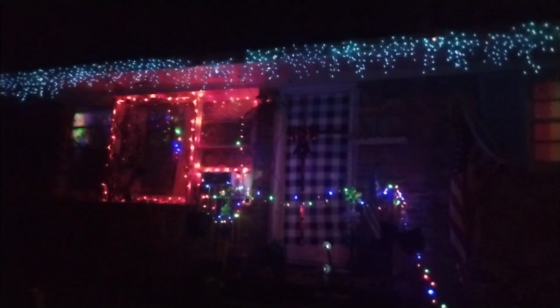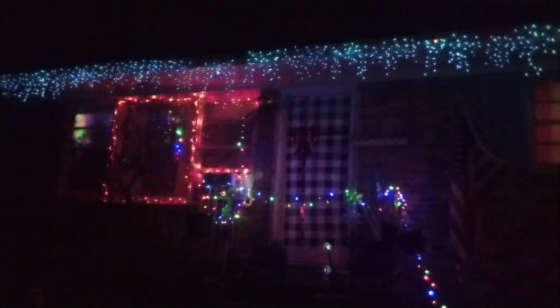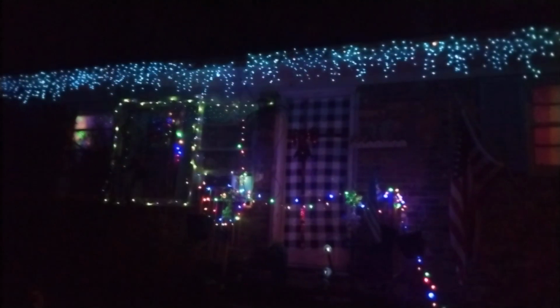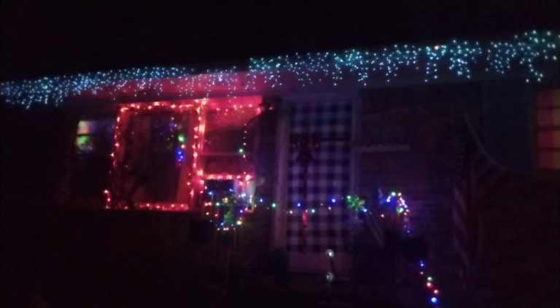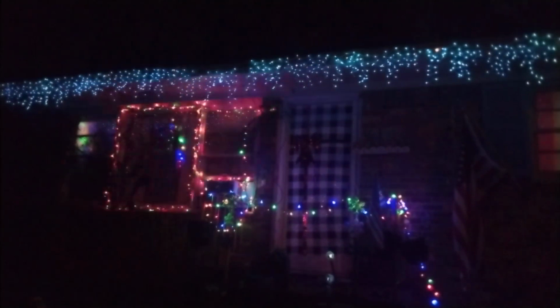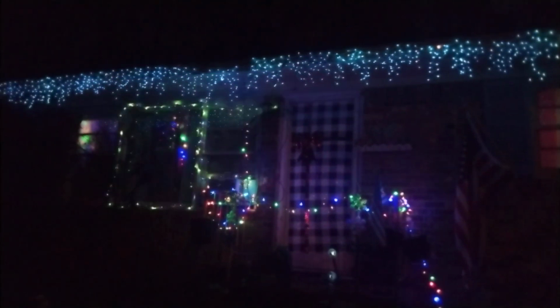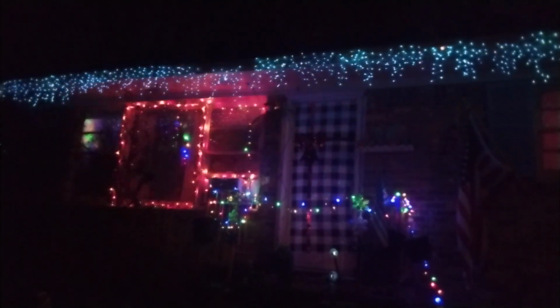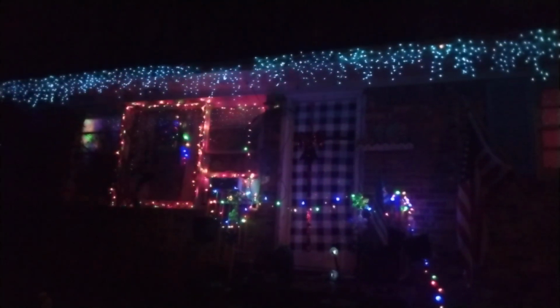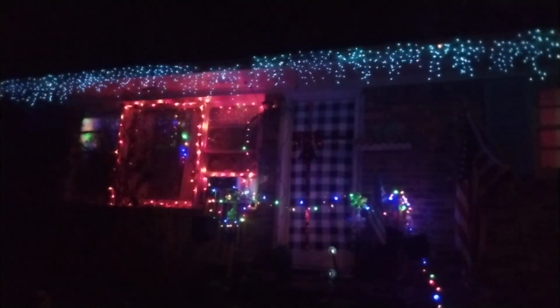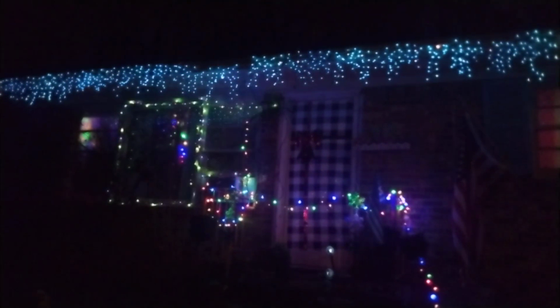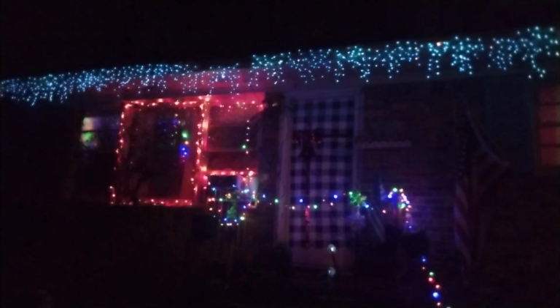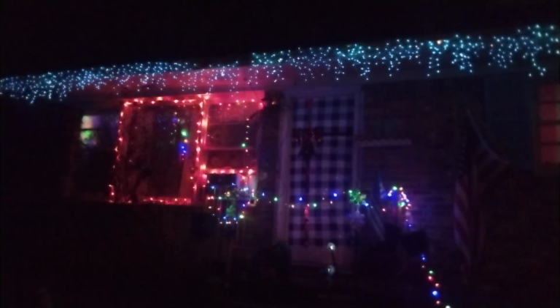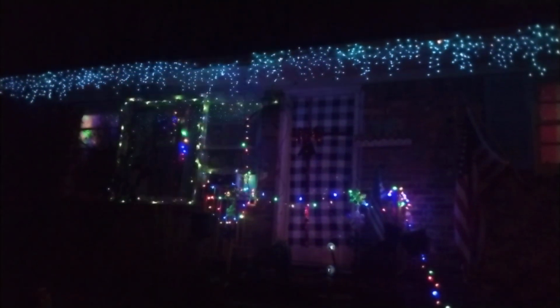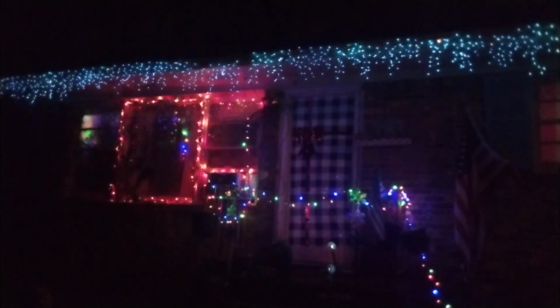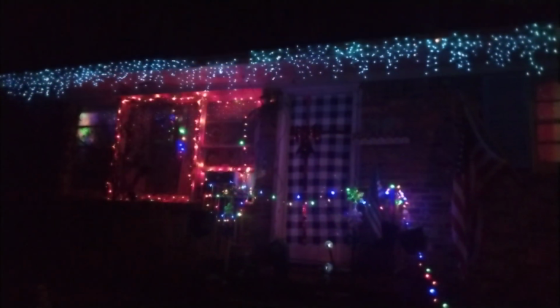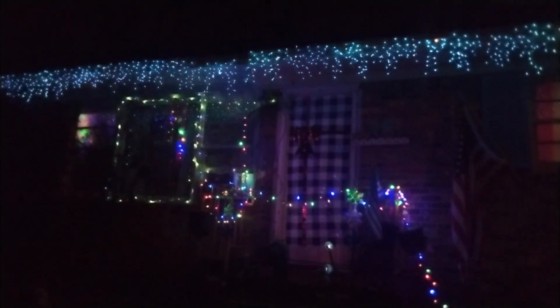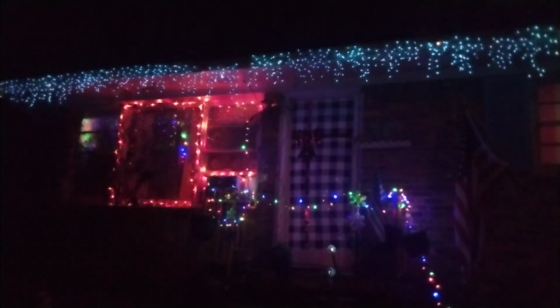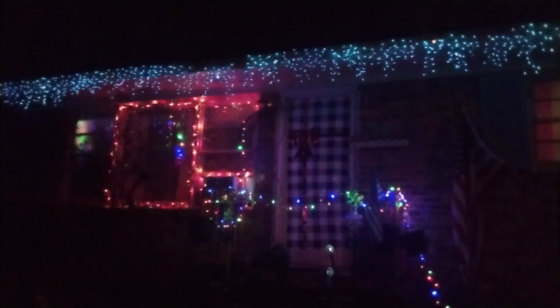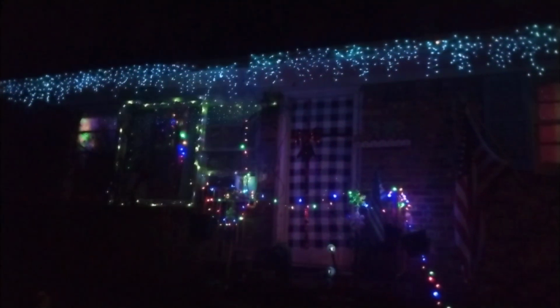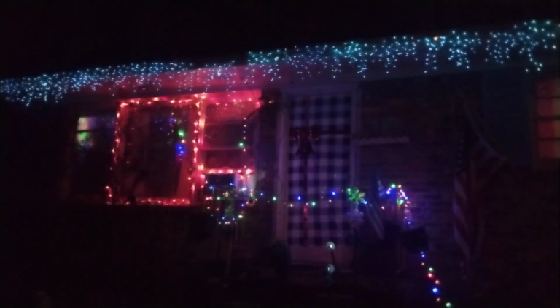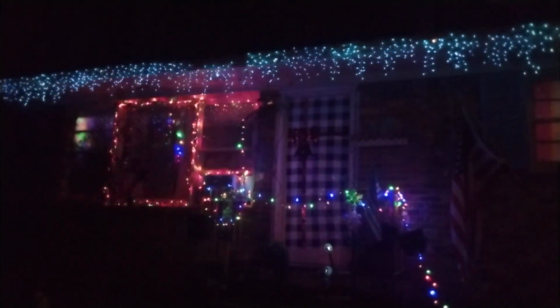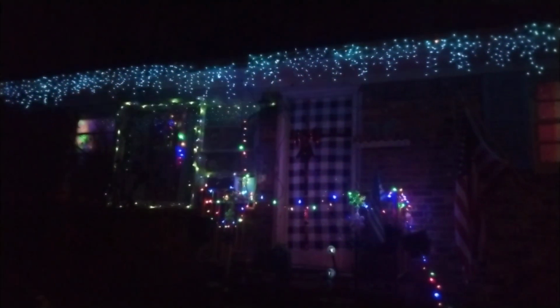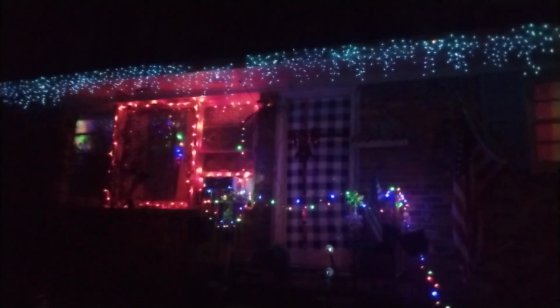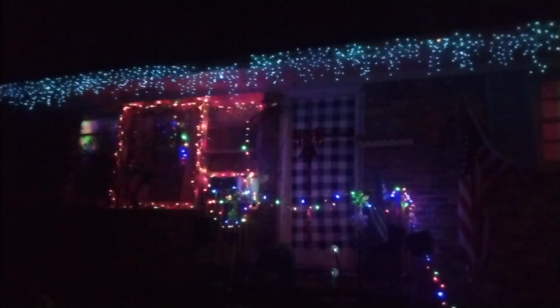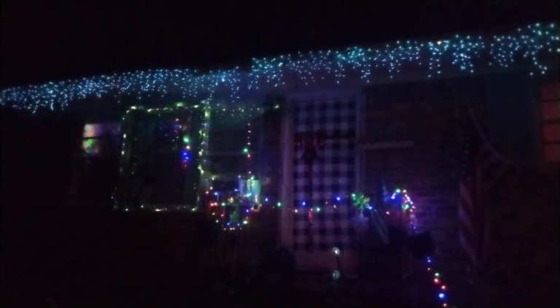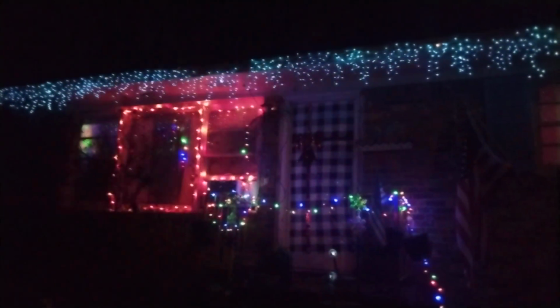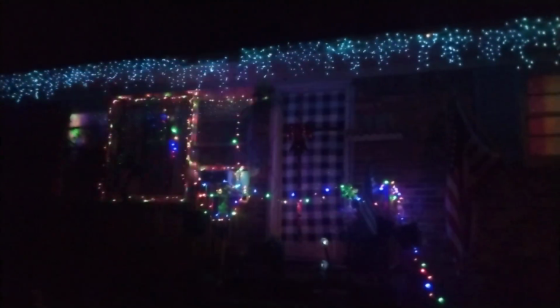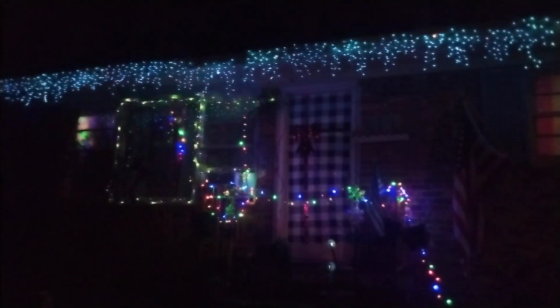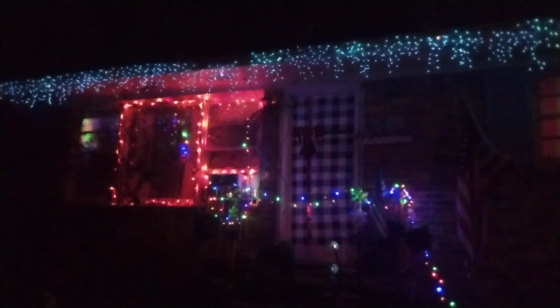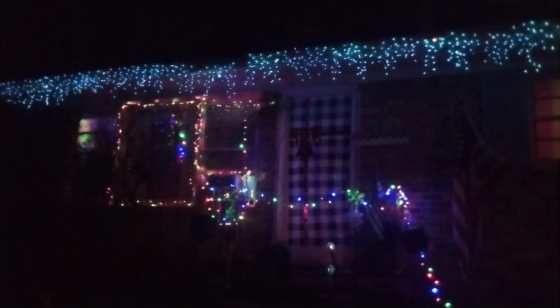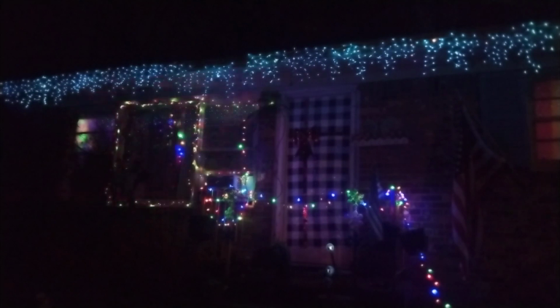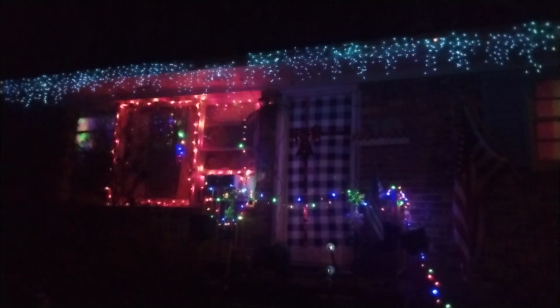It does different motions — that's why I'm just letting it do its thing to show you guys how cool it looks.